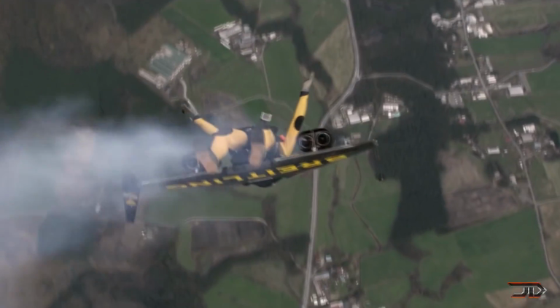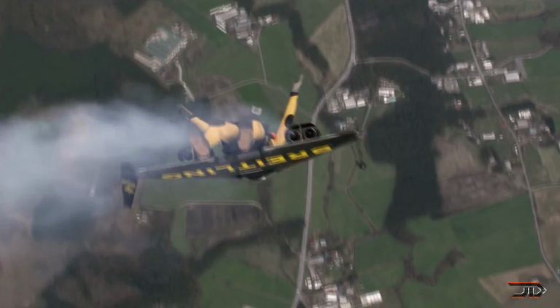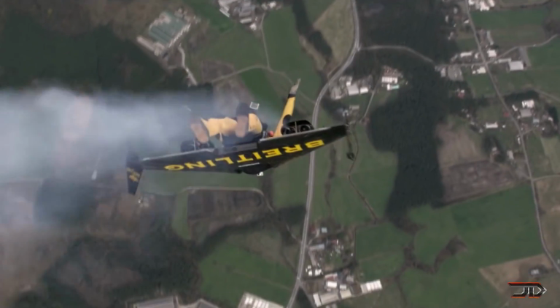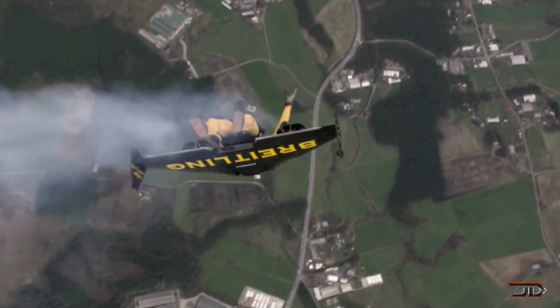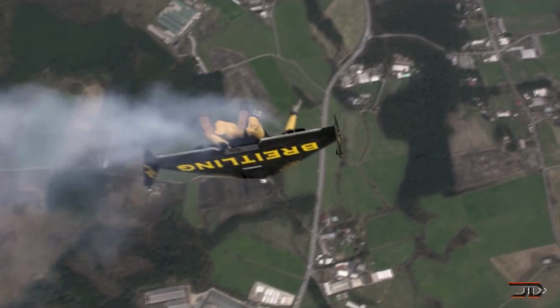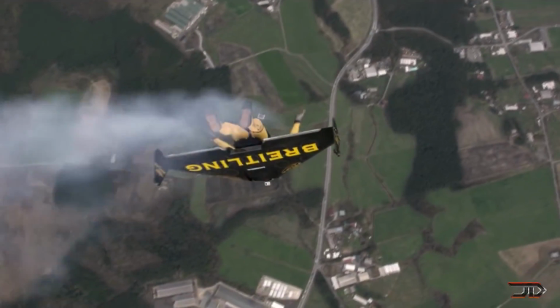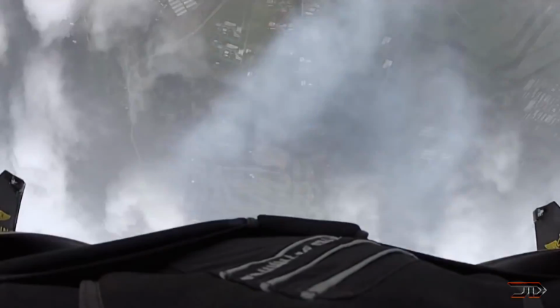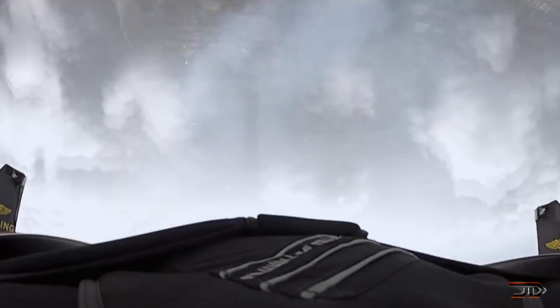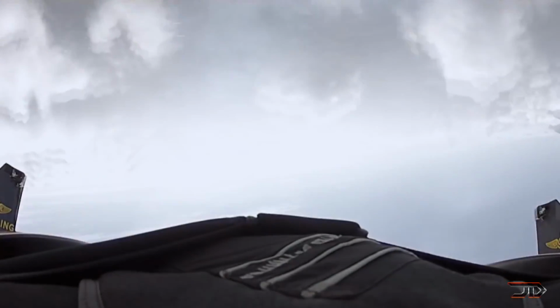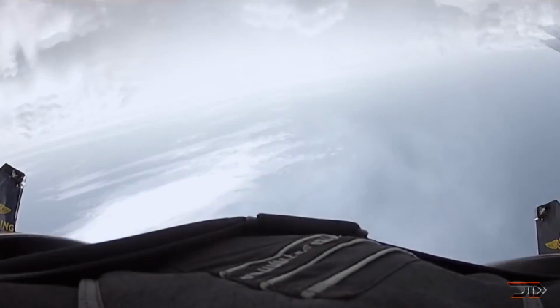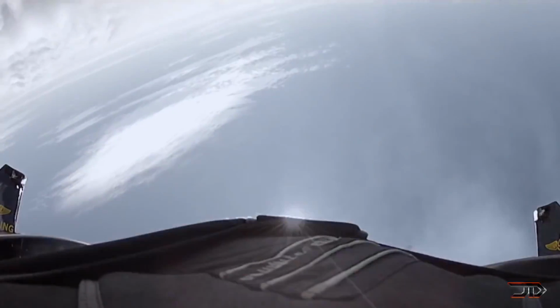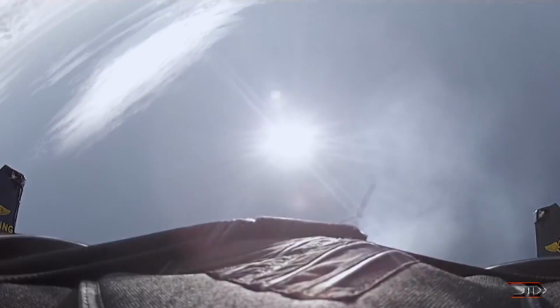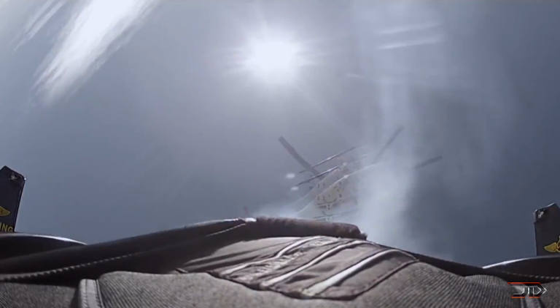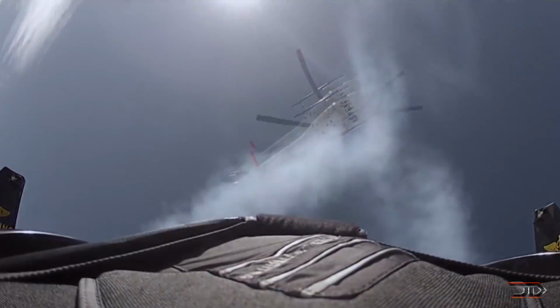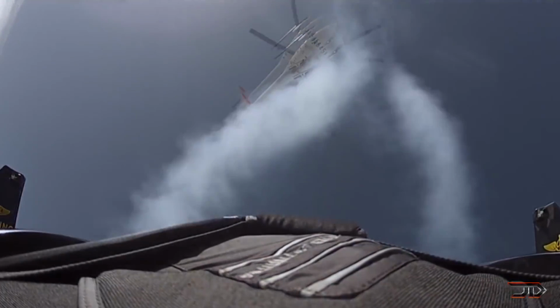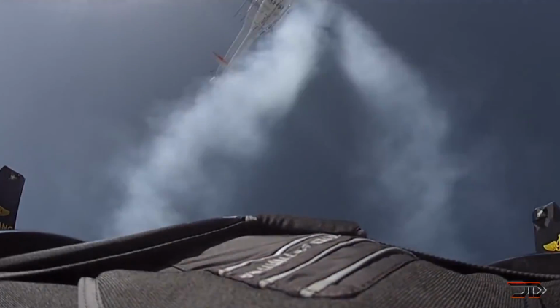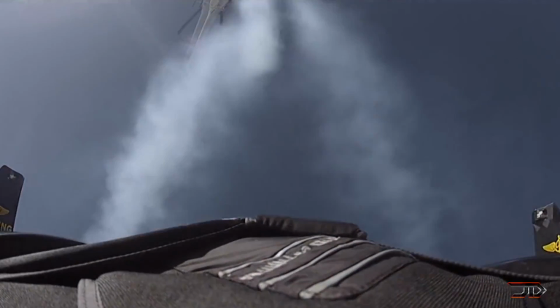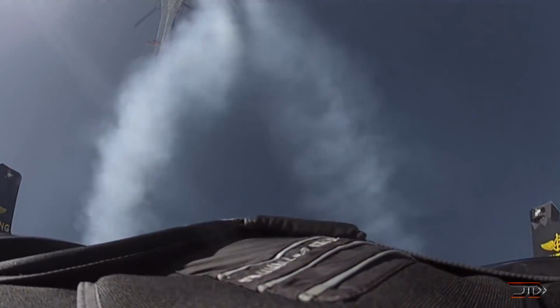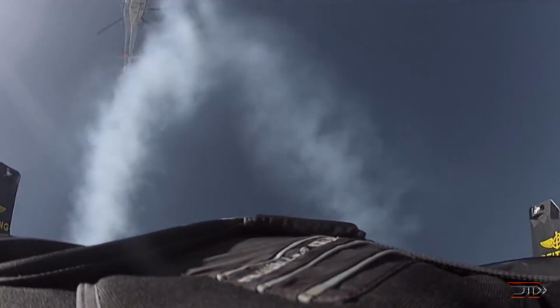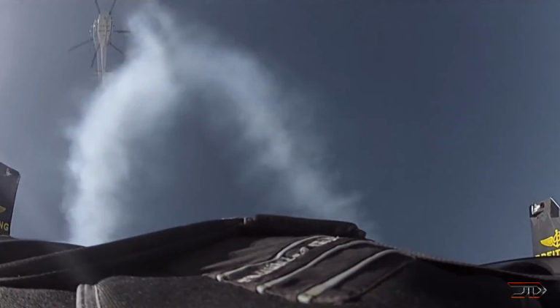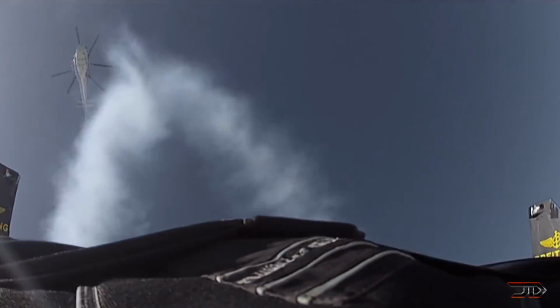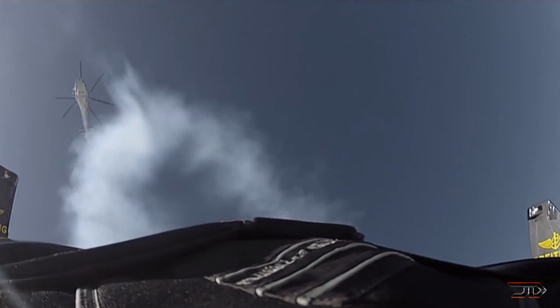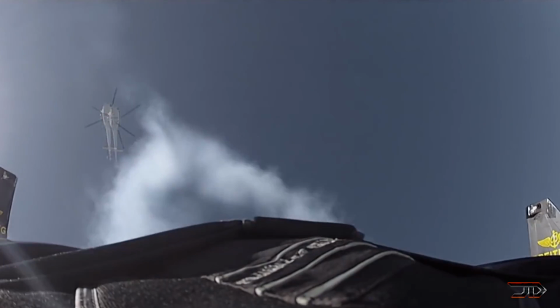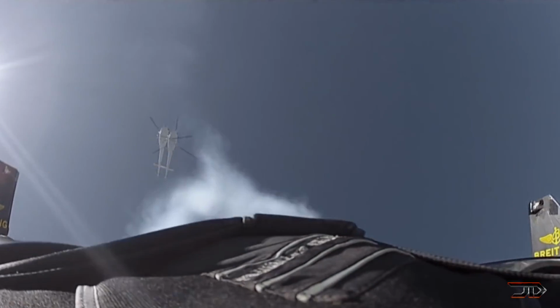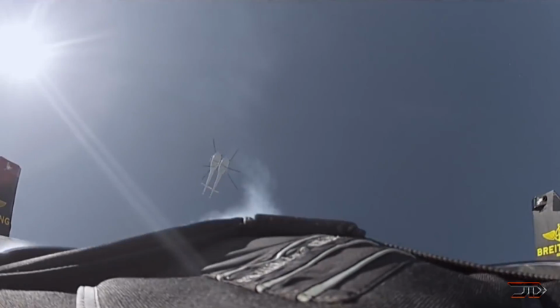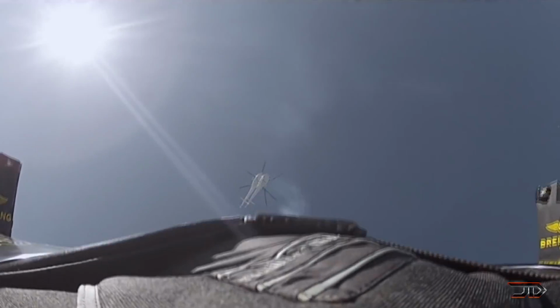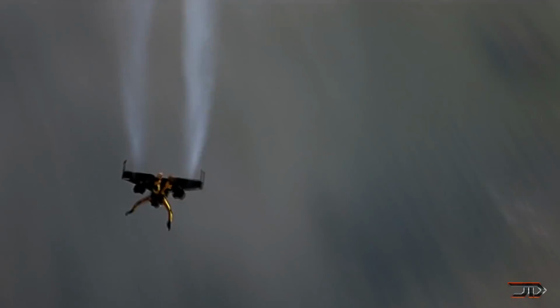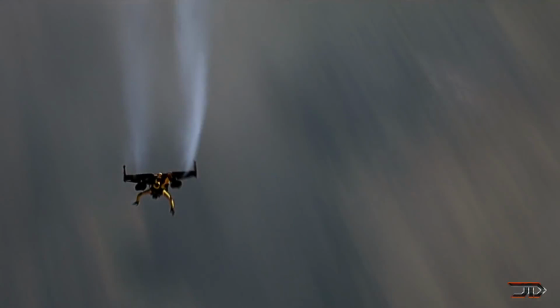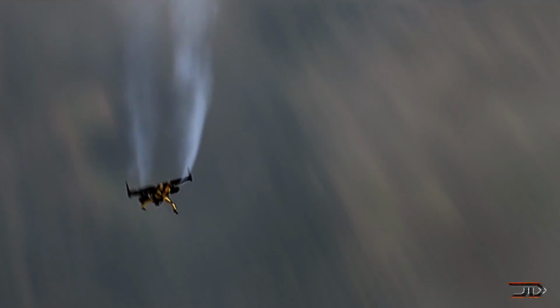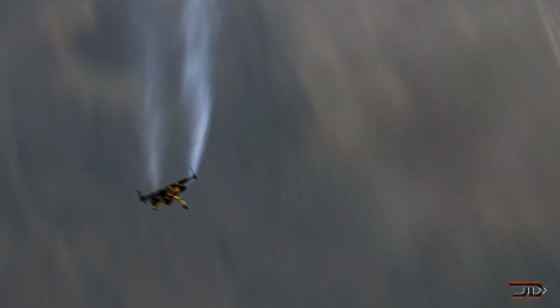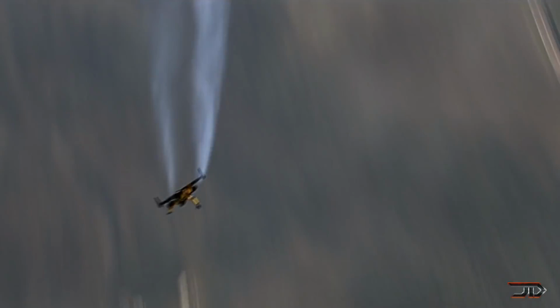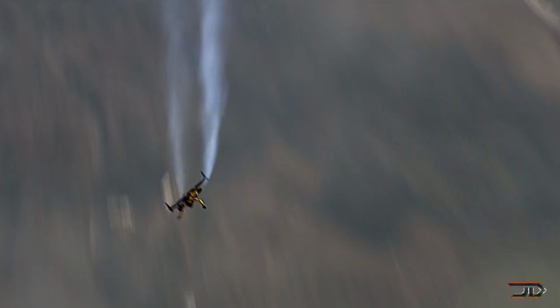But this jetpack setup is still really cool since it does allow him to fly beside giant airplanes and even race vehicles on the ground.